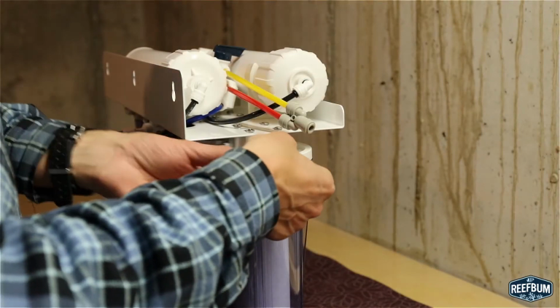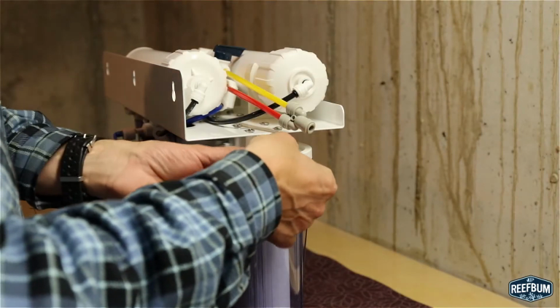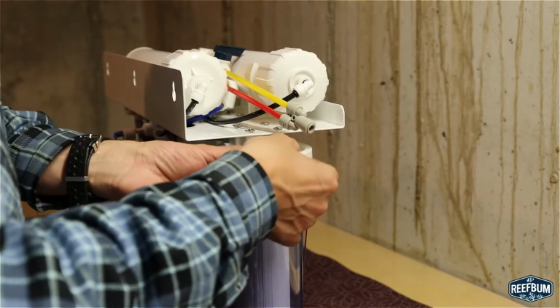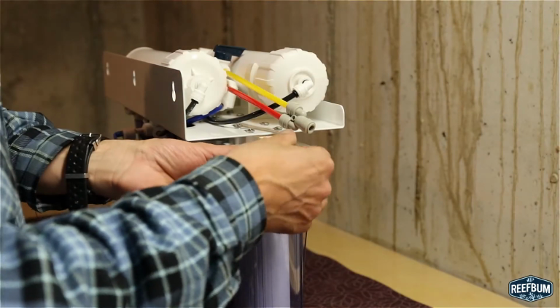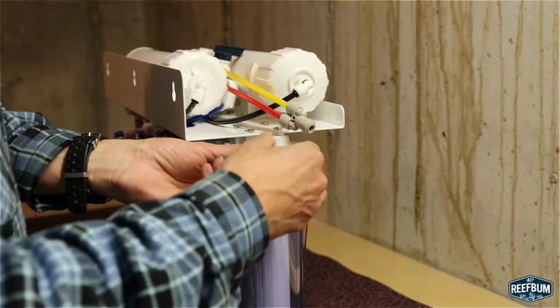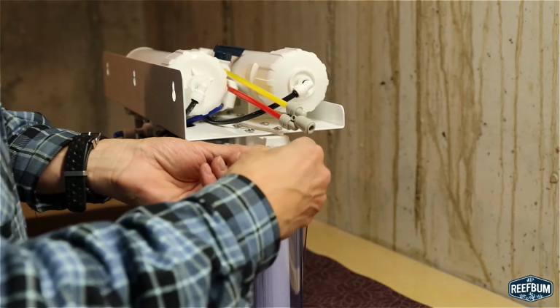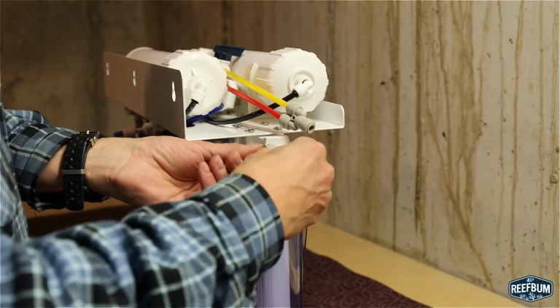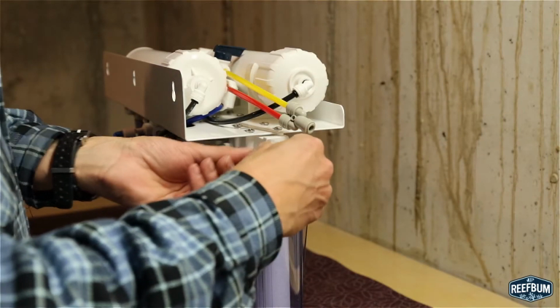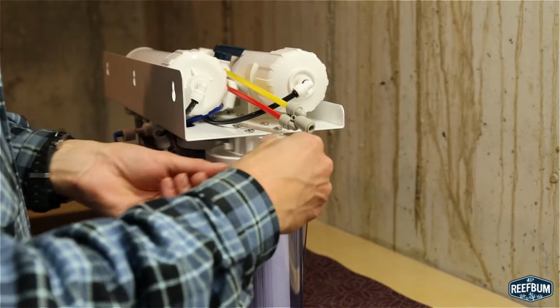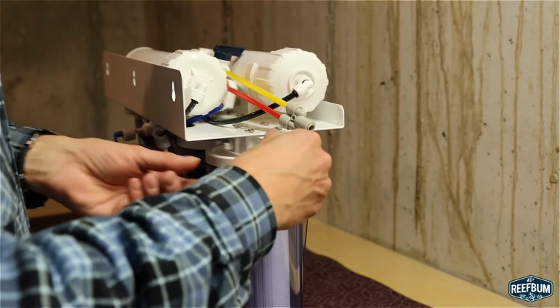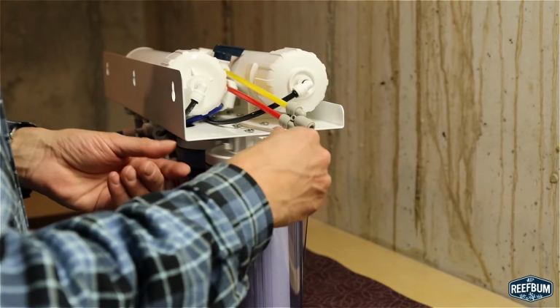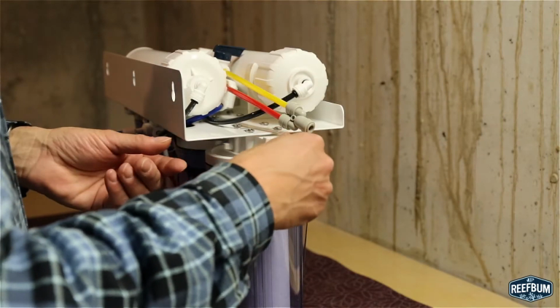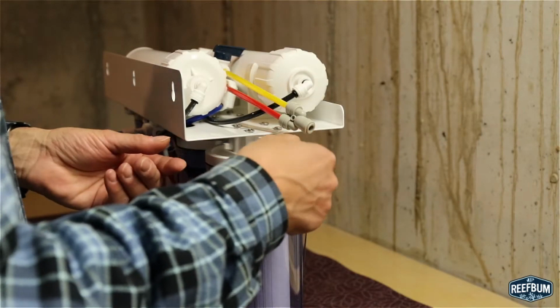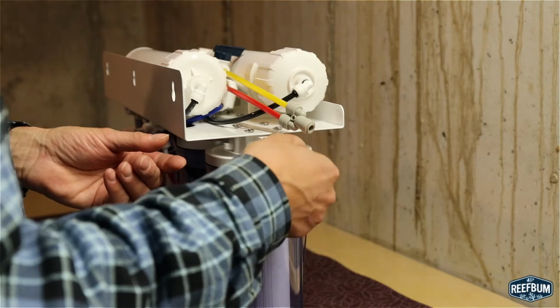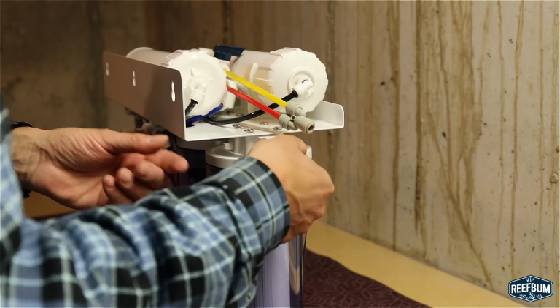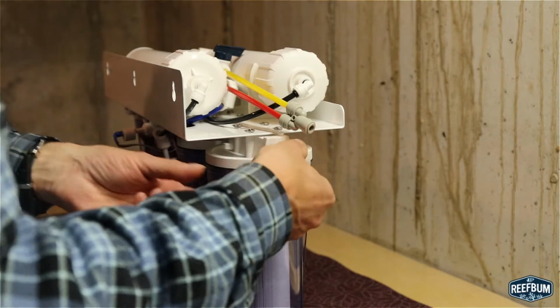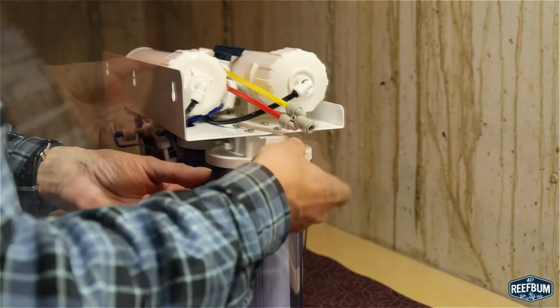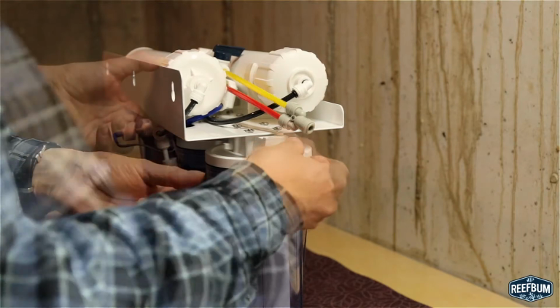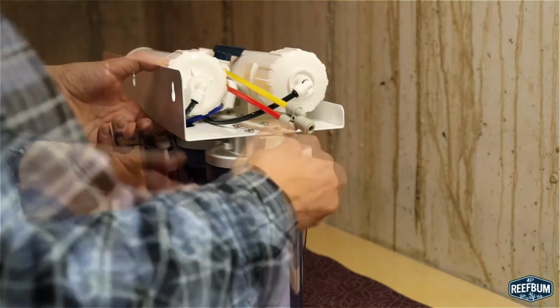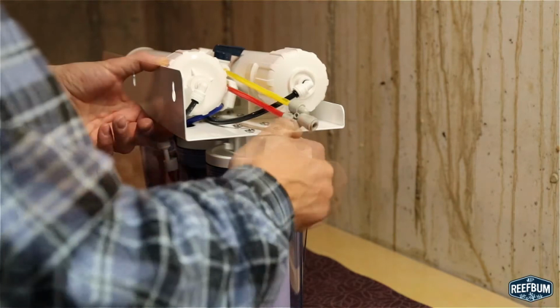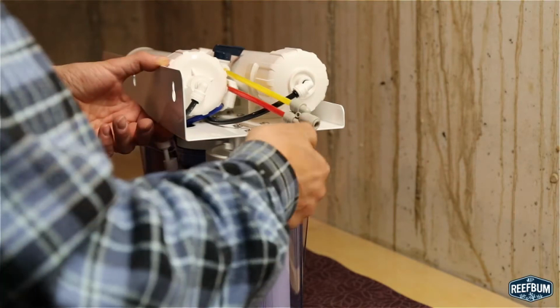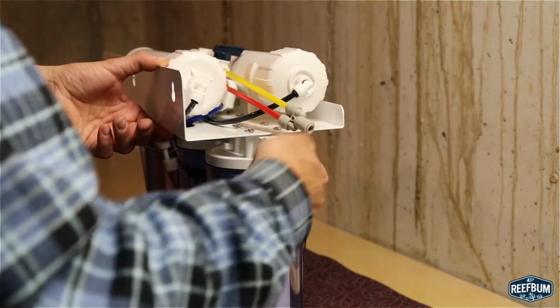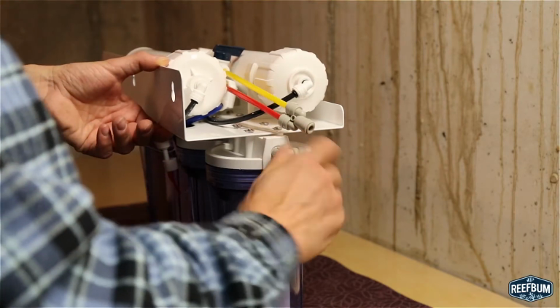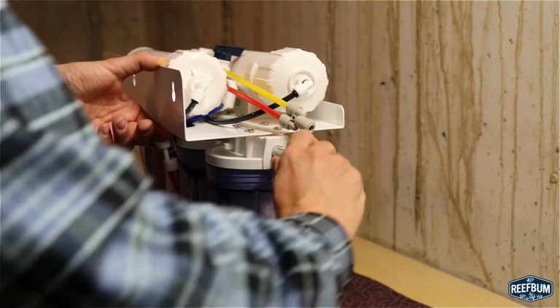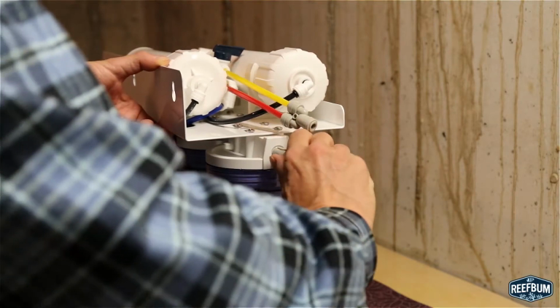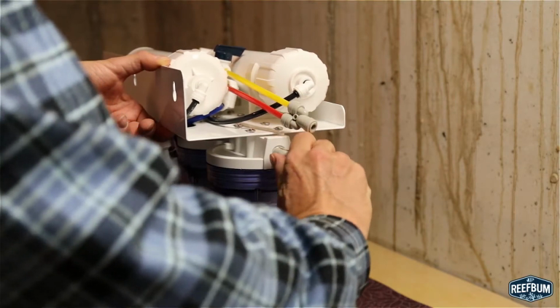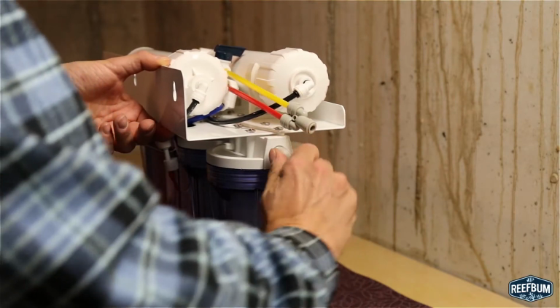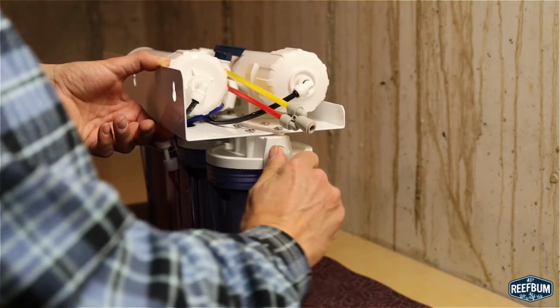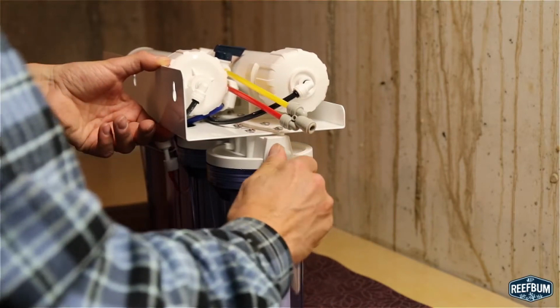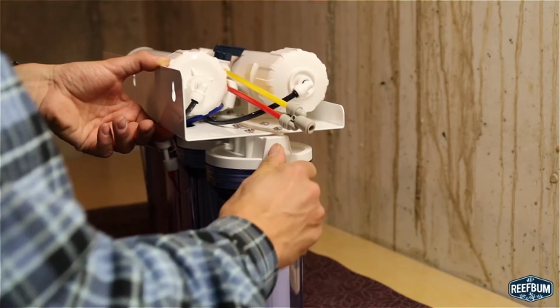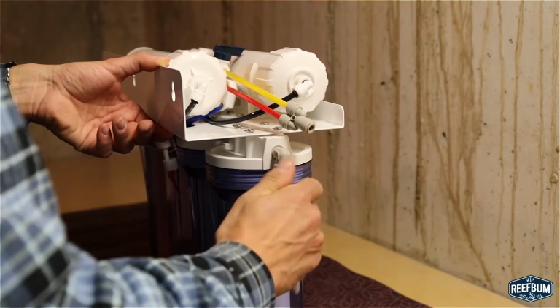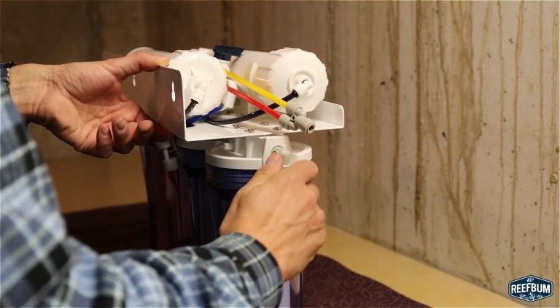Step 1 is to attach the black tap water tubing and elbow to the left side of the sediment filter housing.